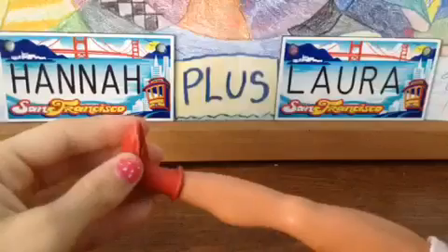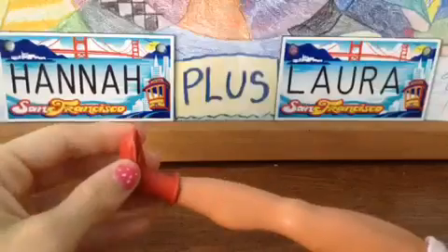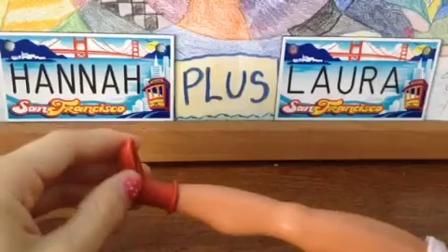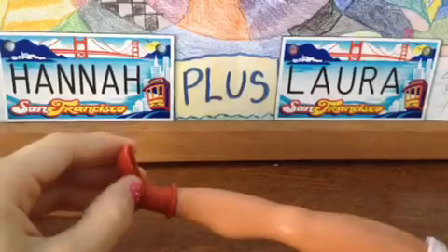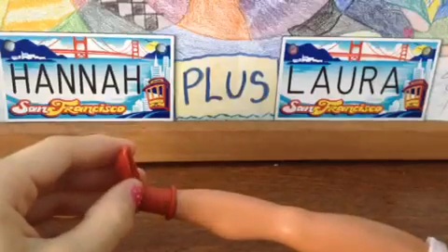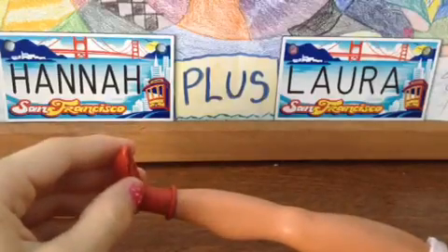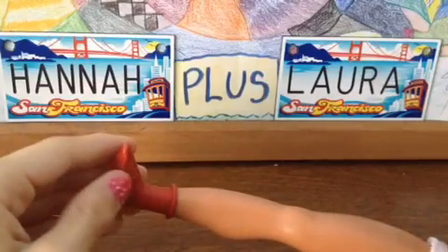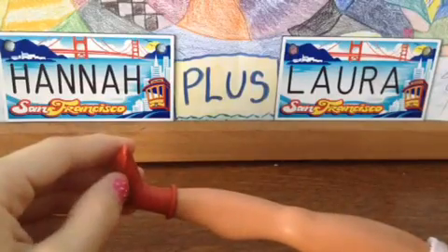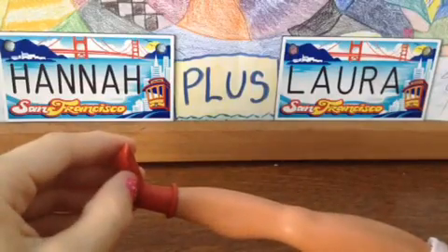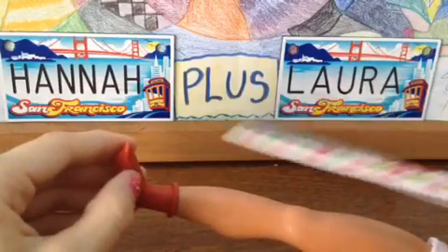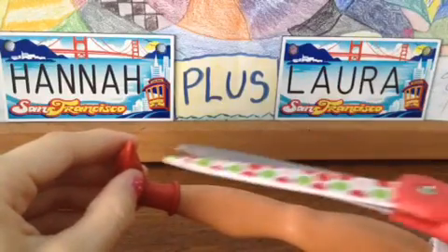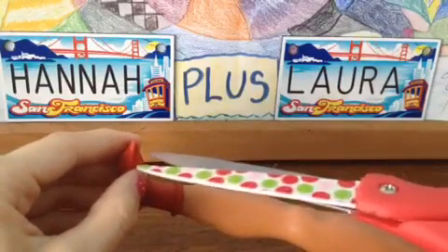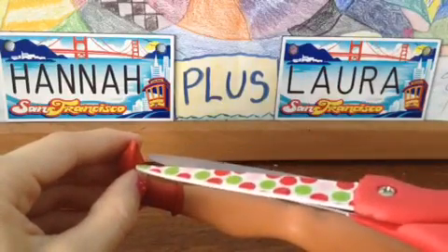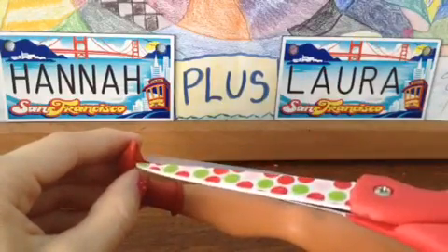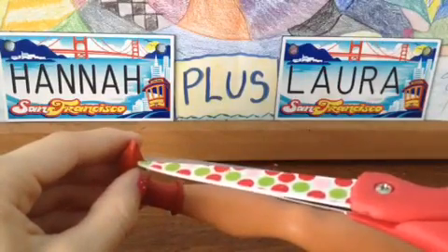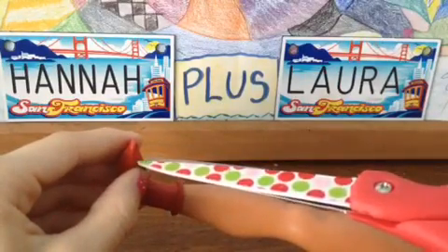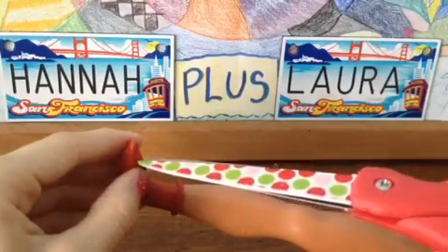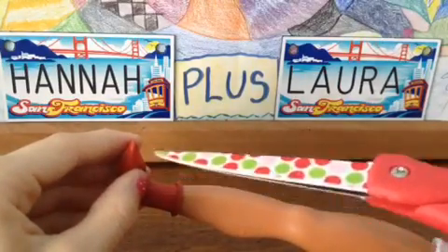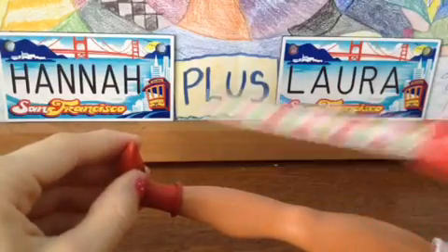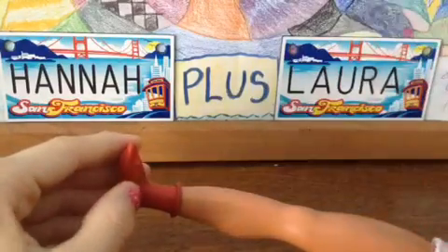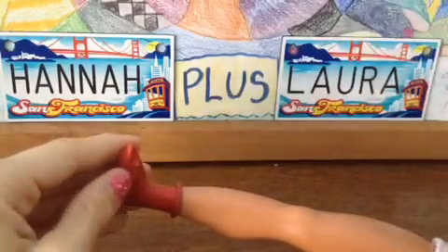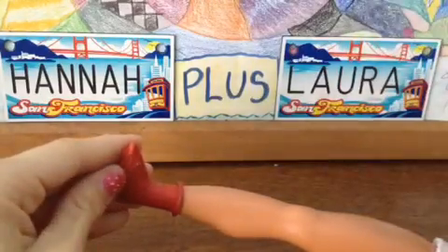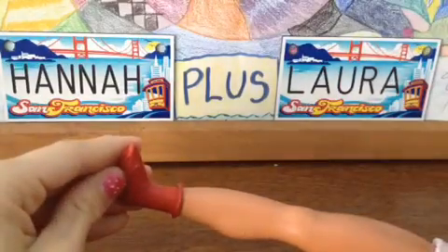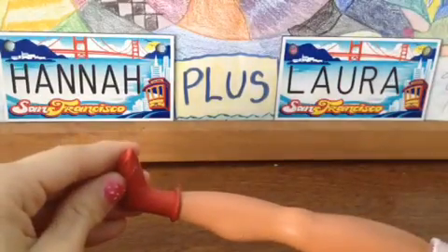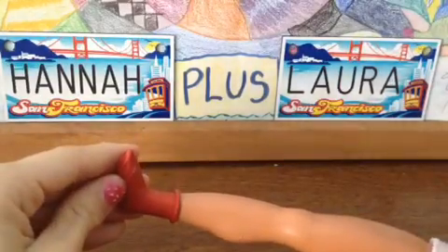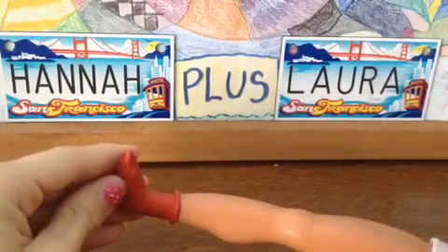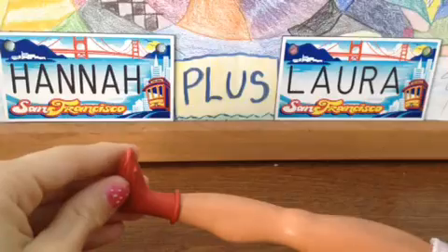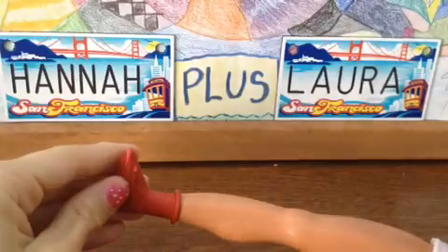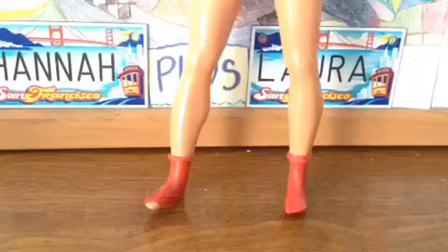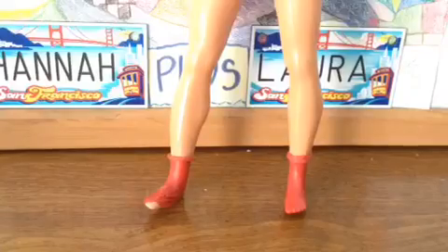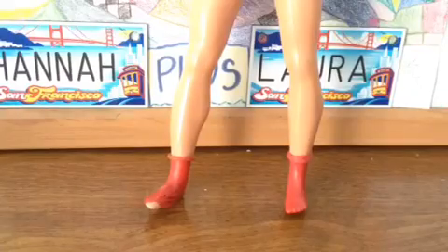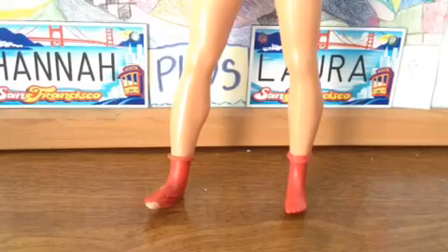If you want to make the socks look a little bit more worn, you can take scissors and cut little holes. And you're done!